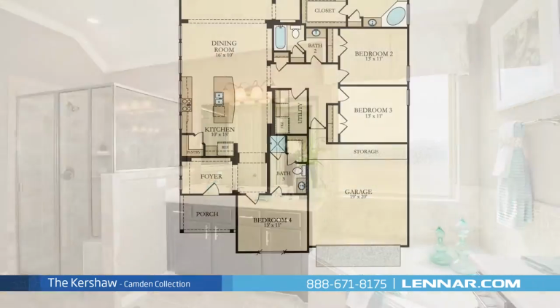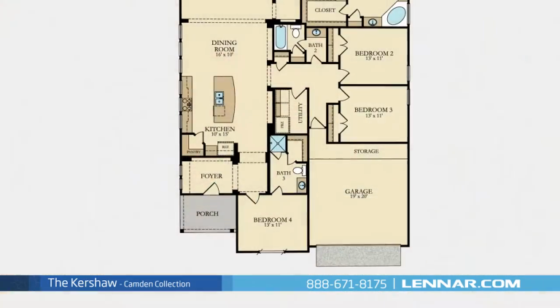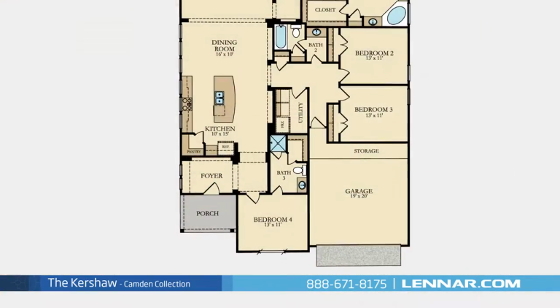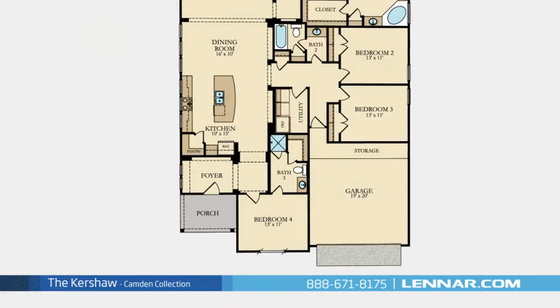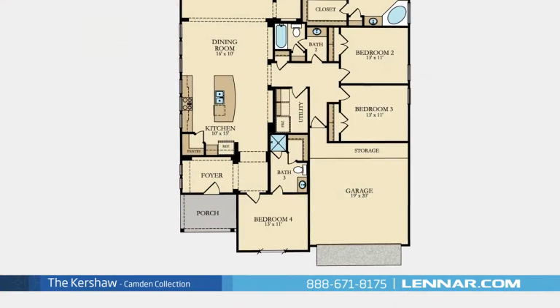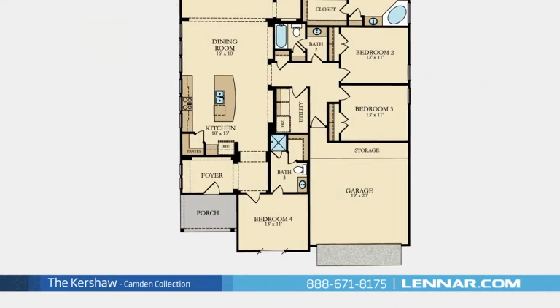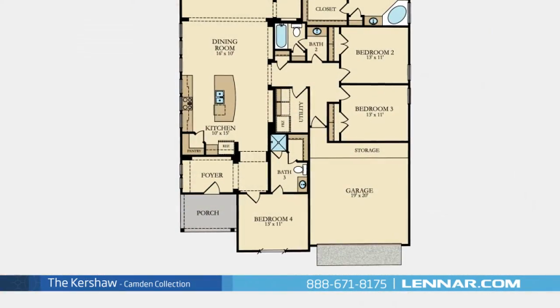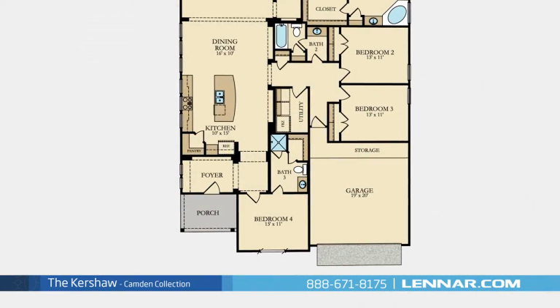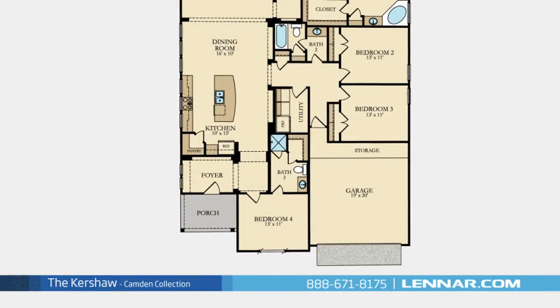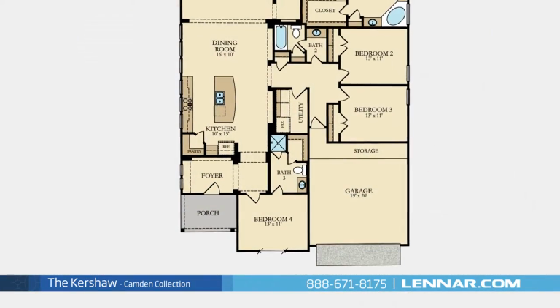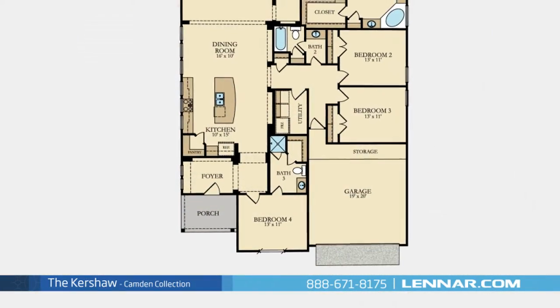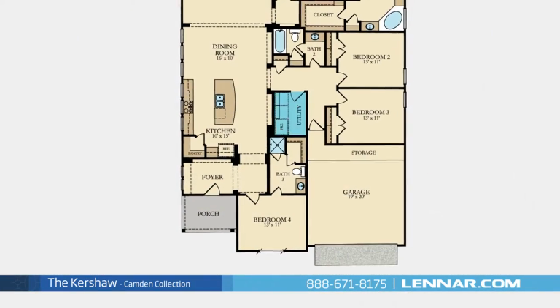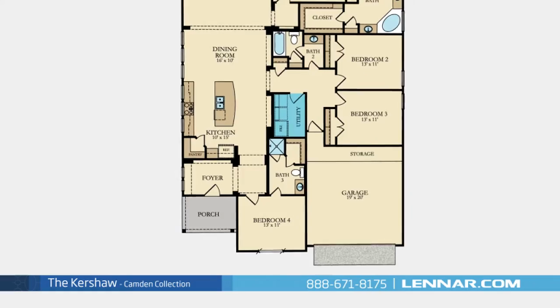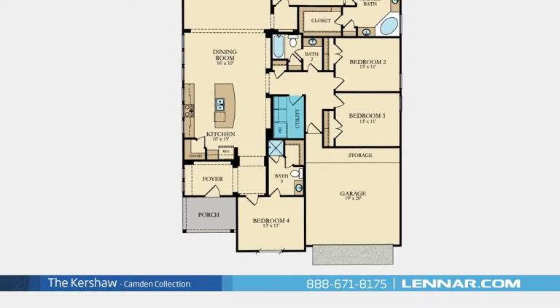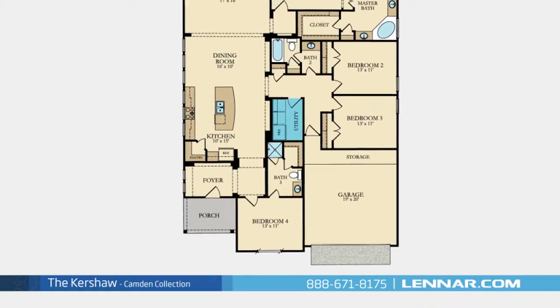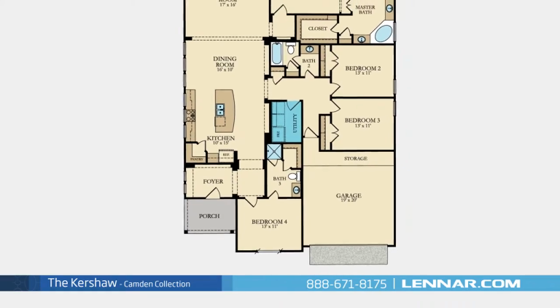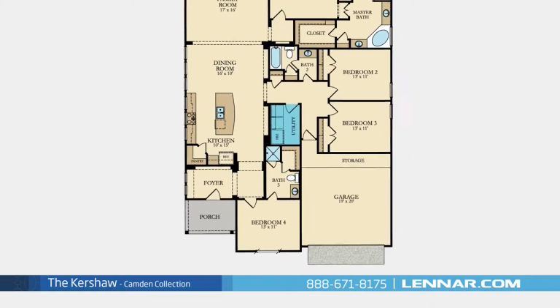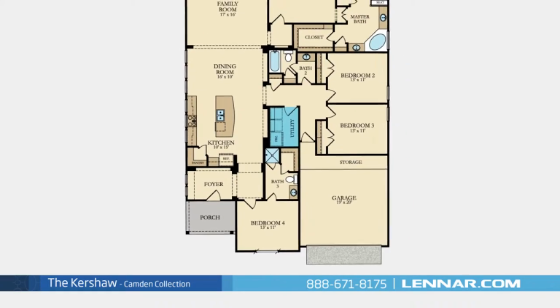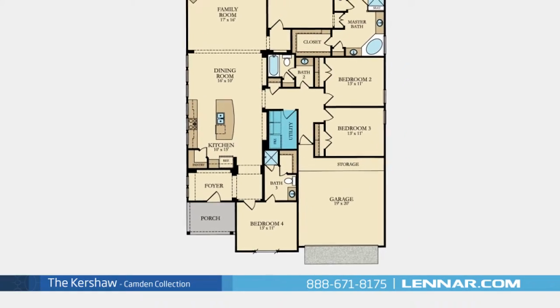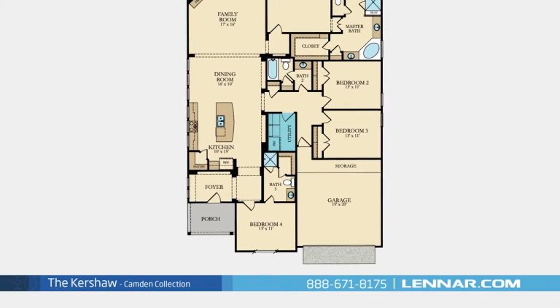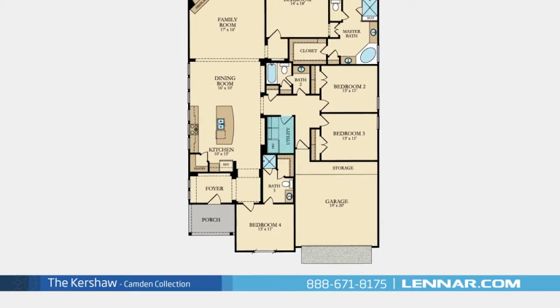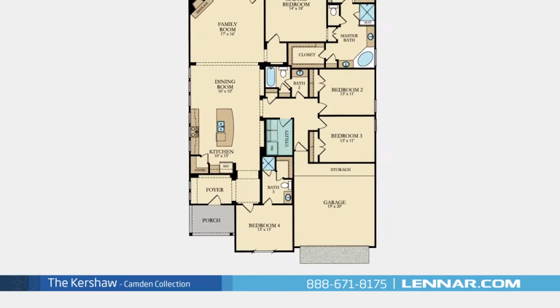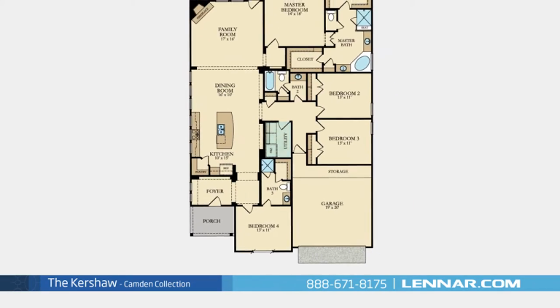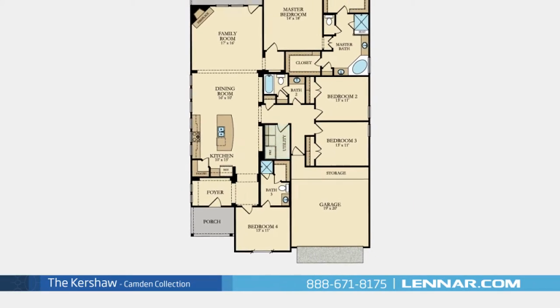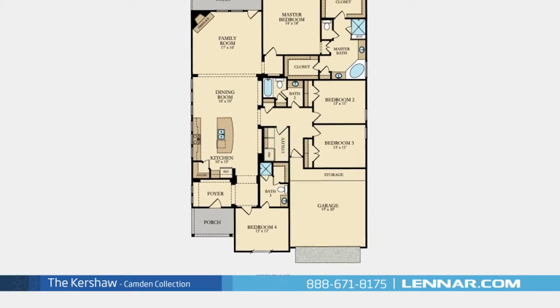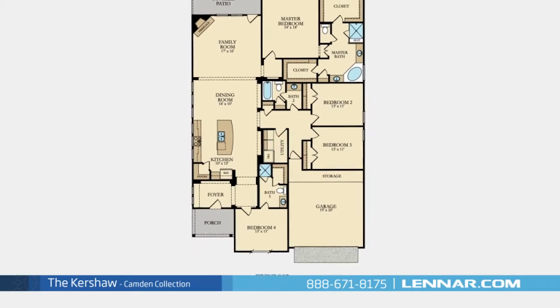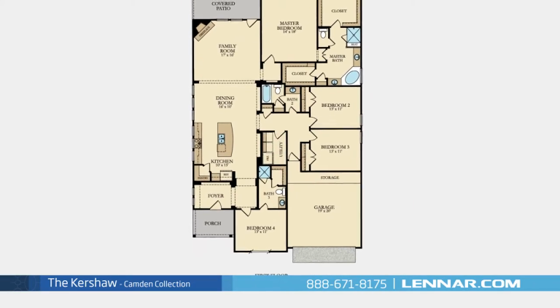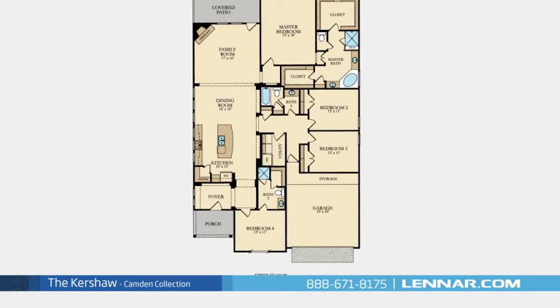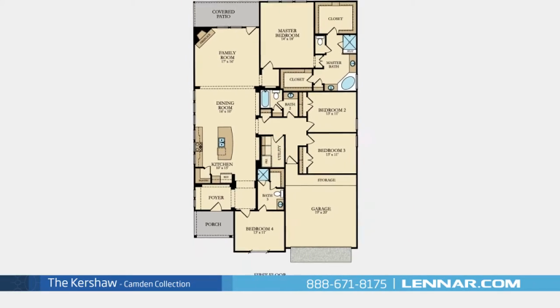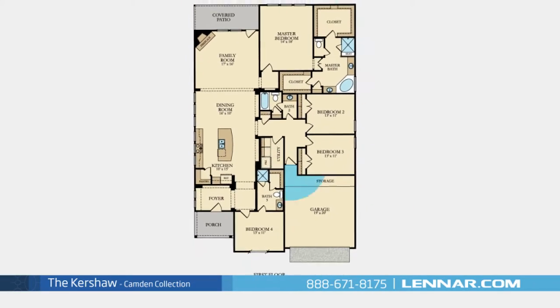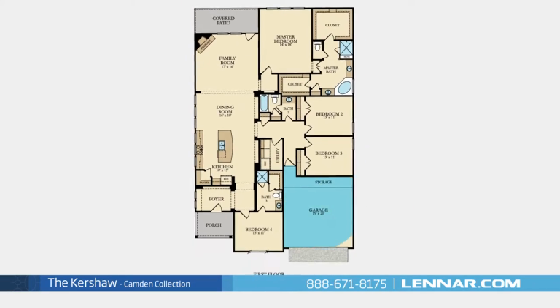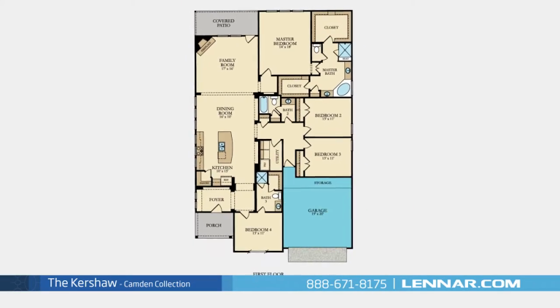This incredible new home also features a walk-in utility room, plenty of extra storage, and a two-car garage.